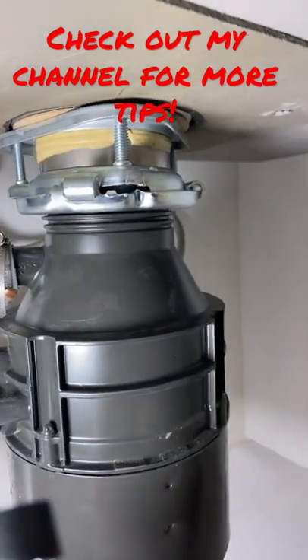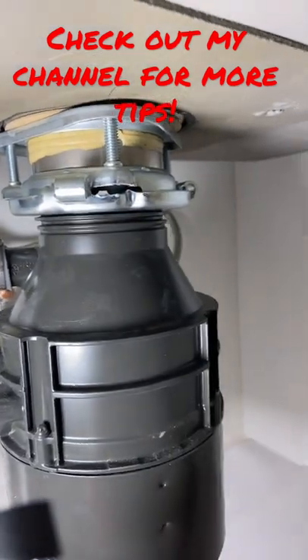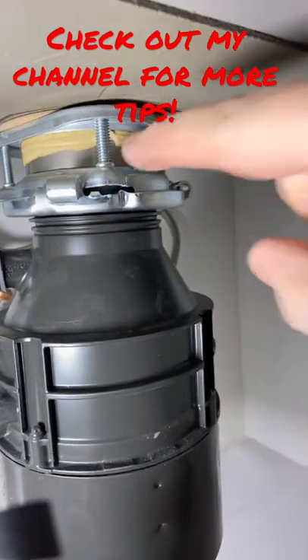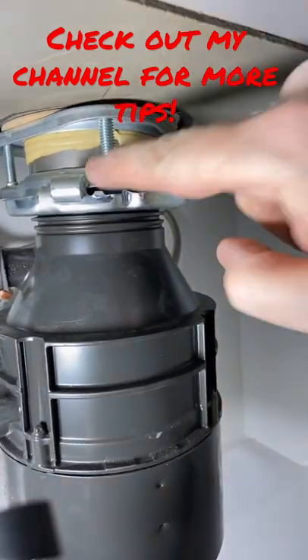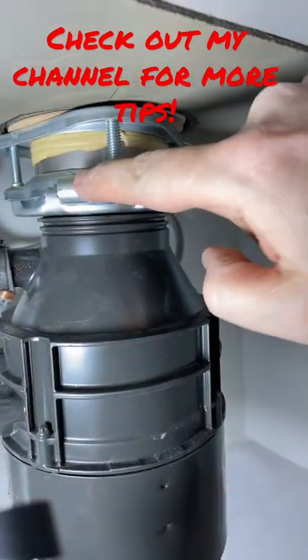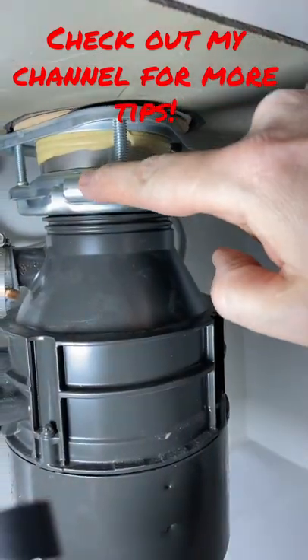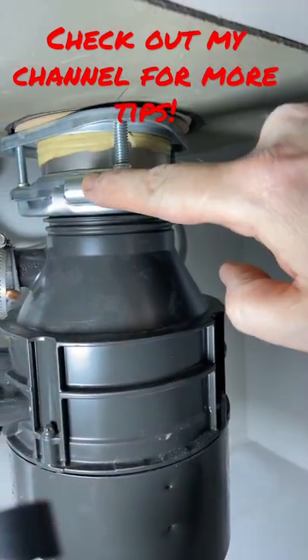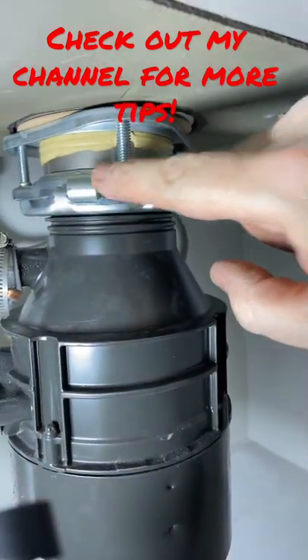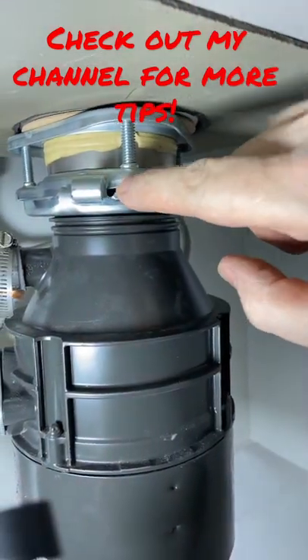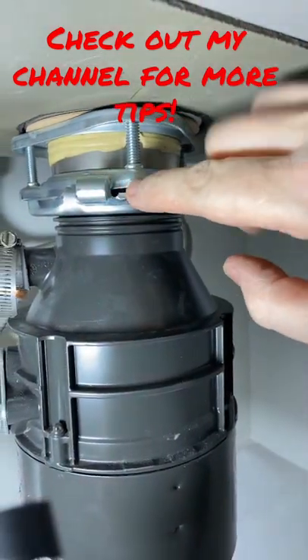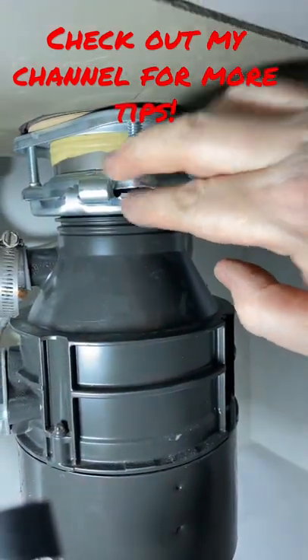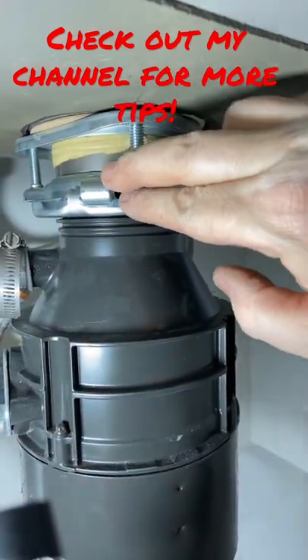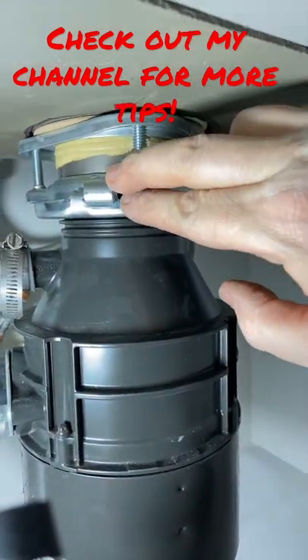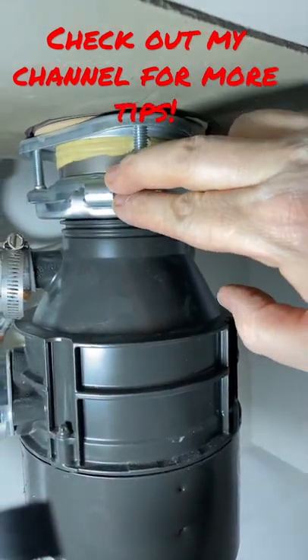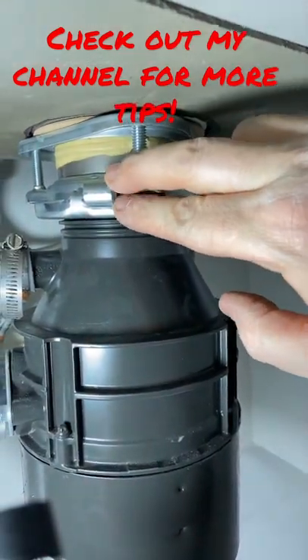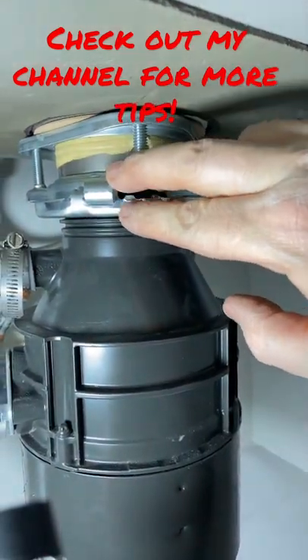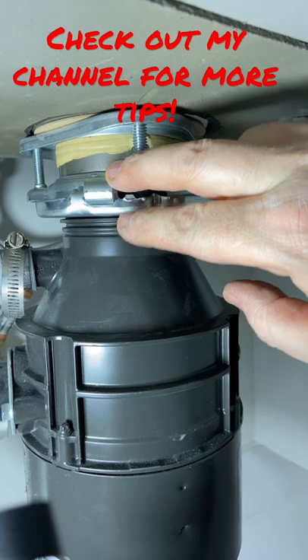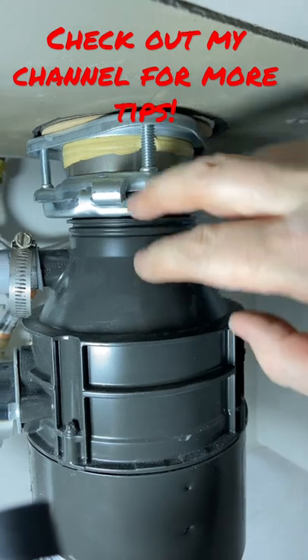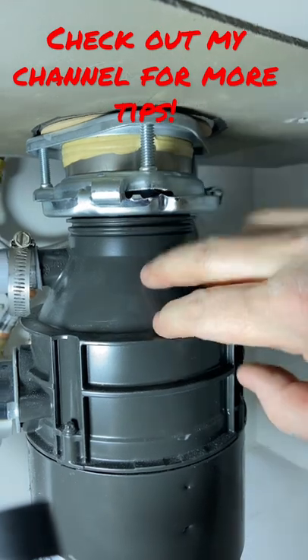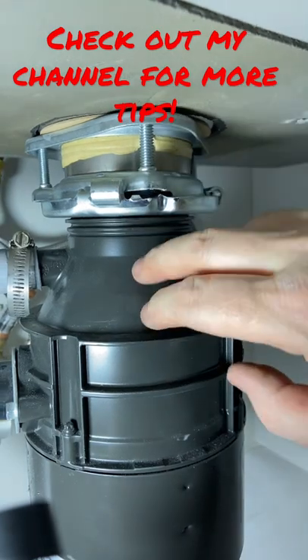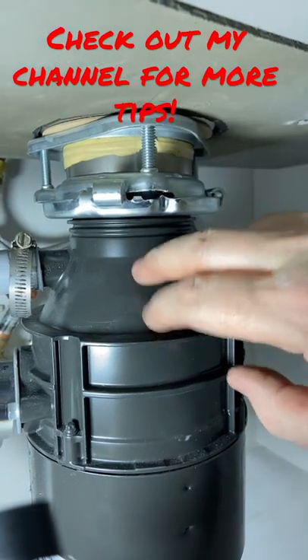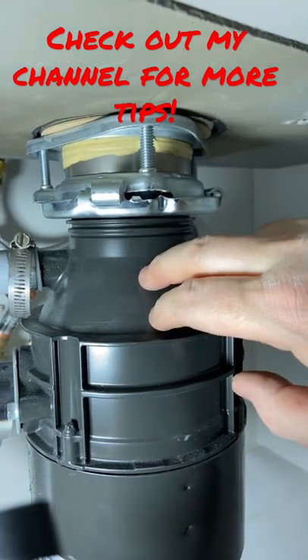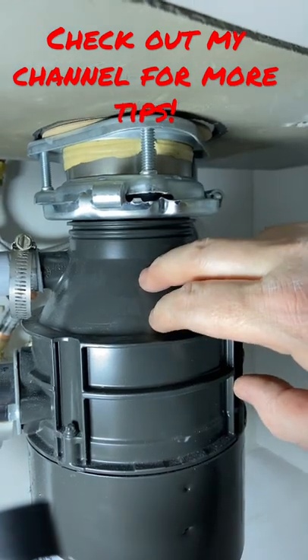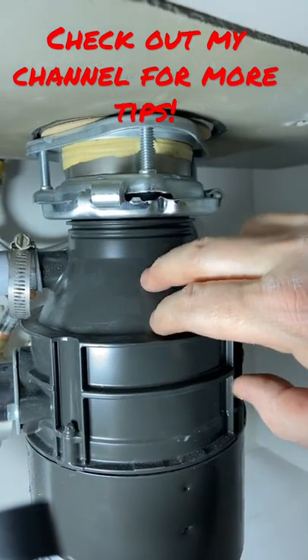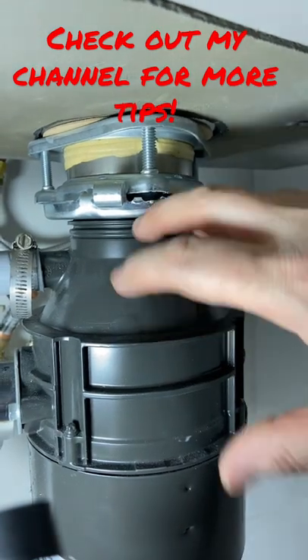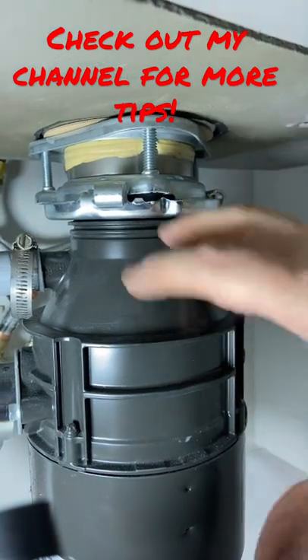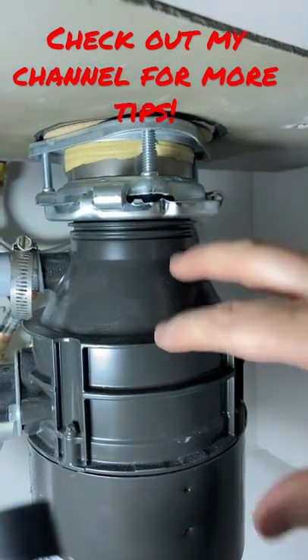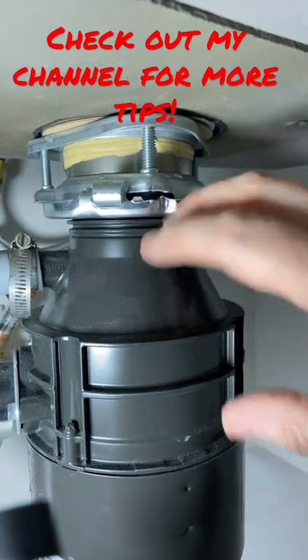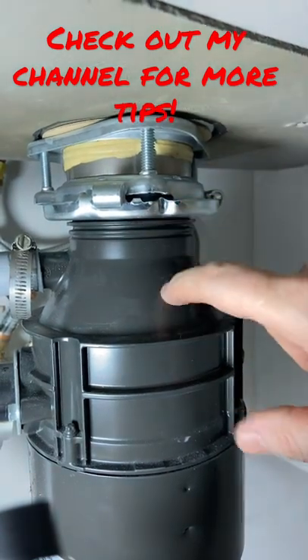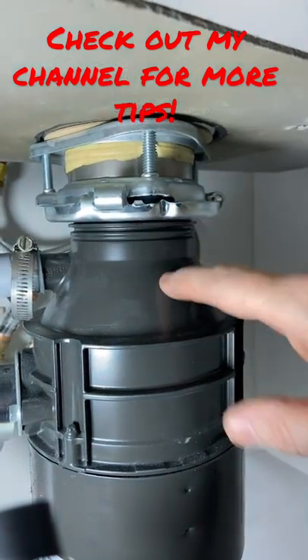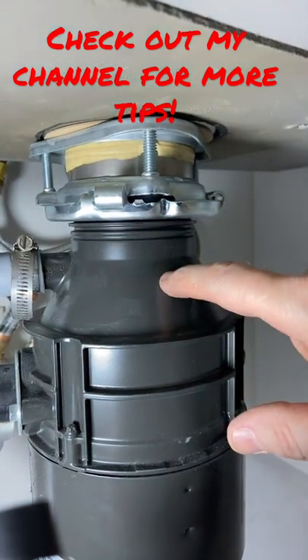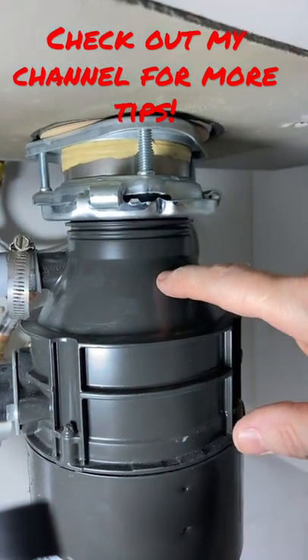That's going to lock this in place. If that's not locked in place, the potential for this to fall off or start leaking is real.